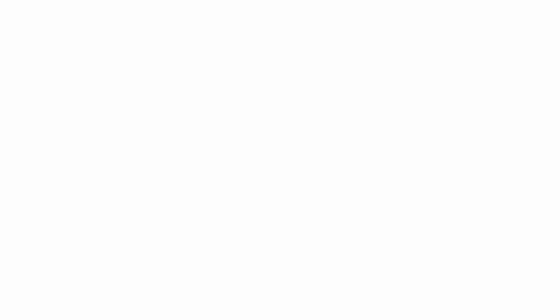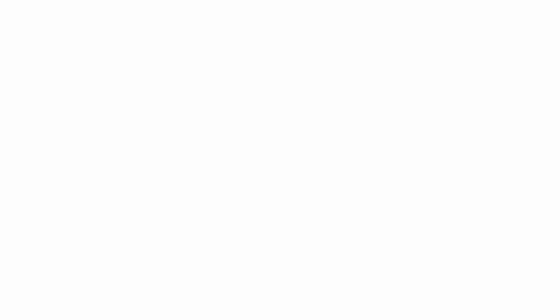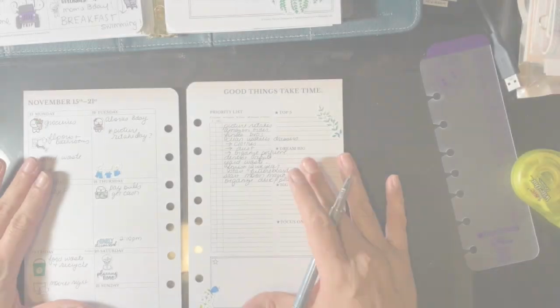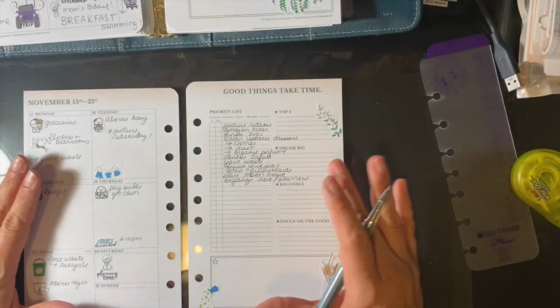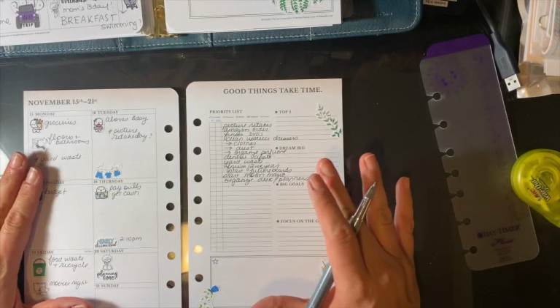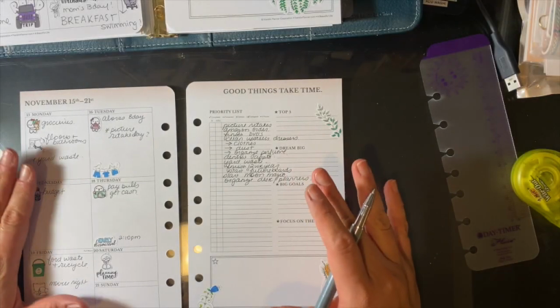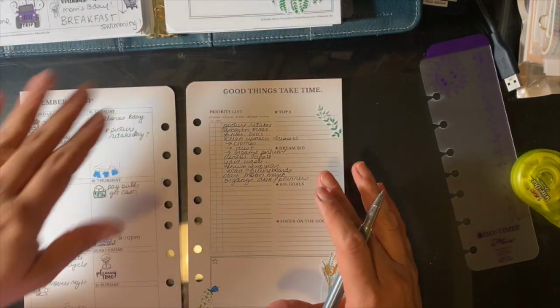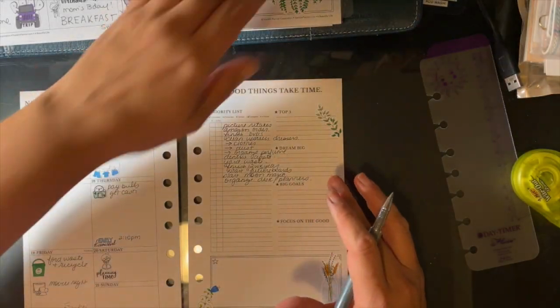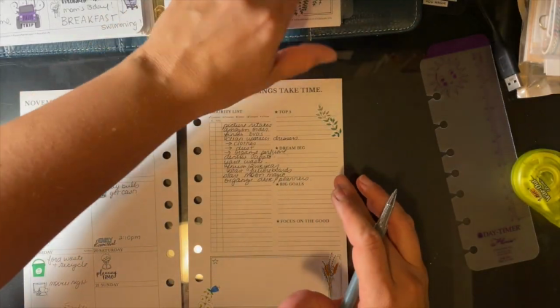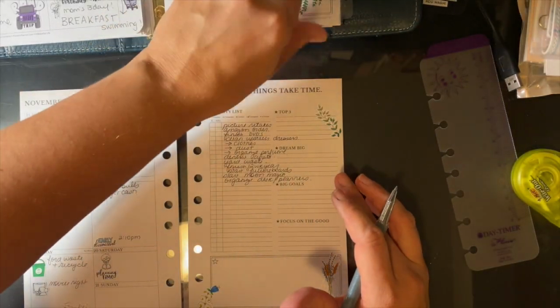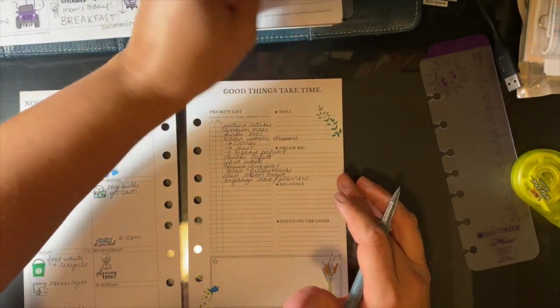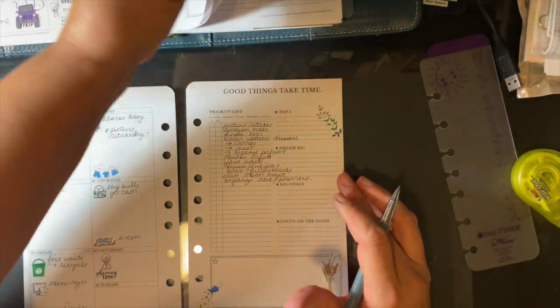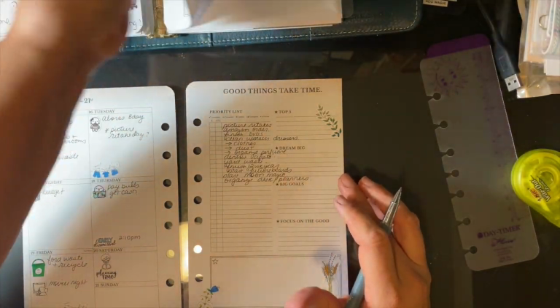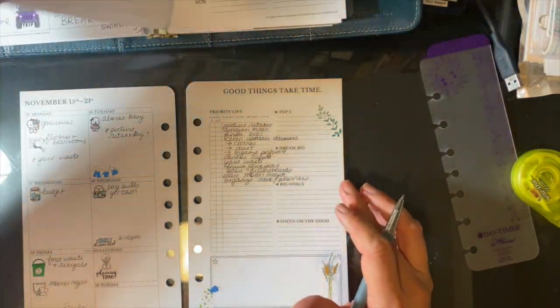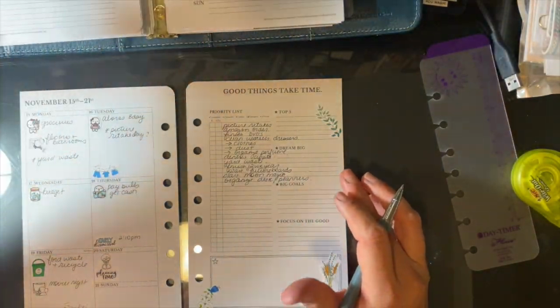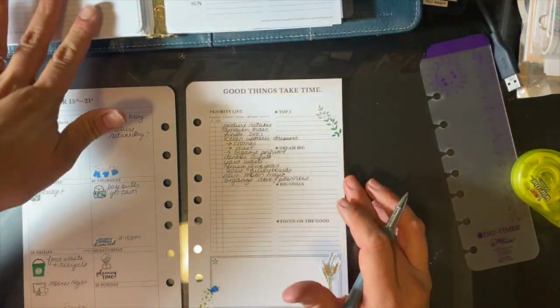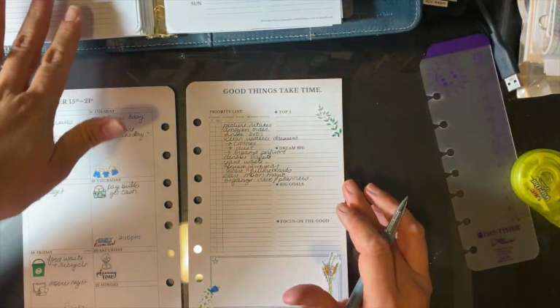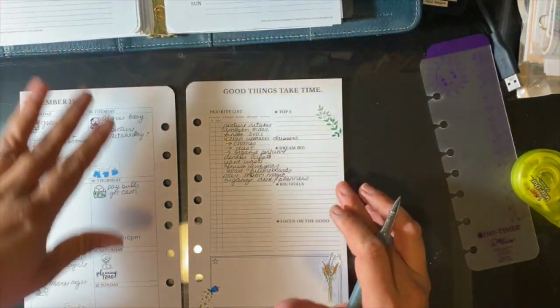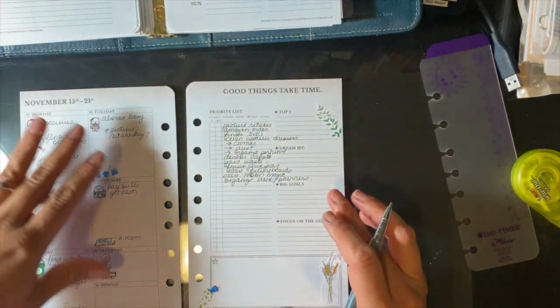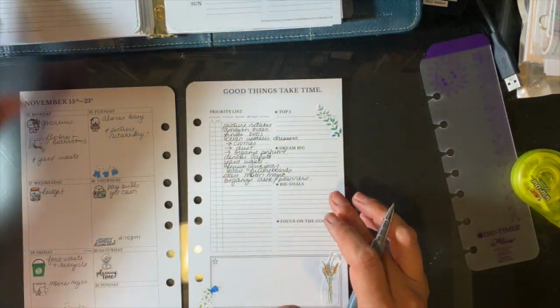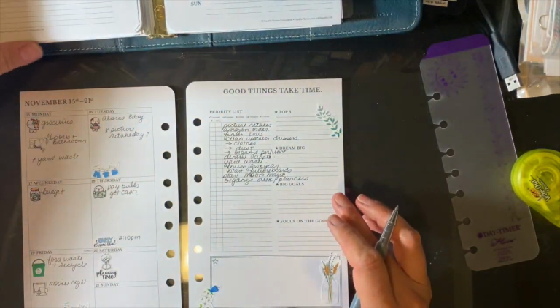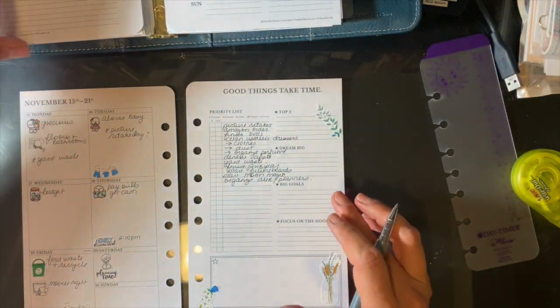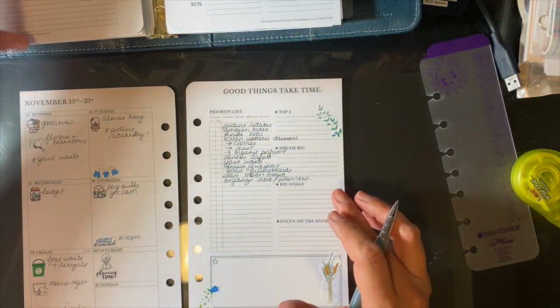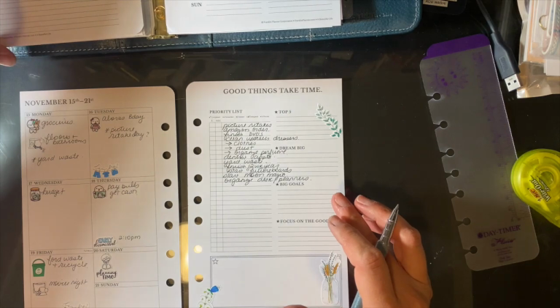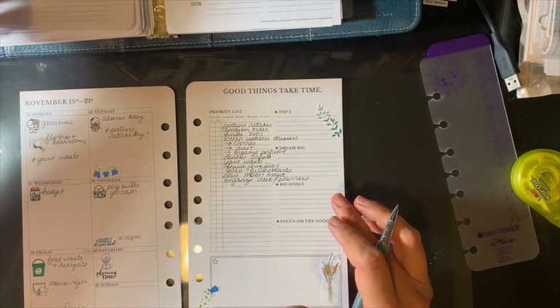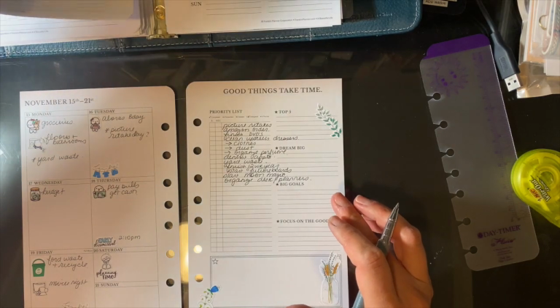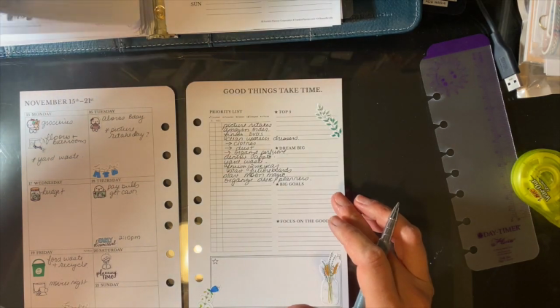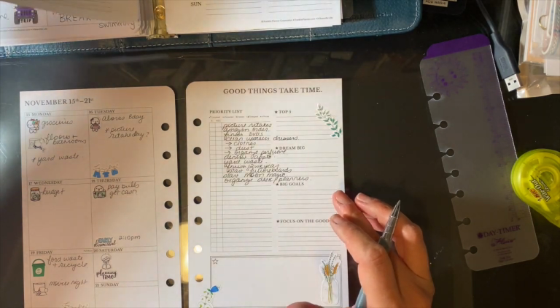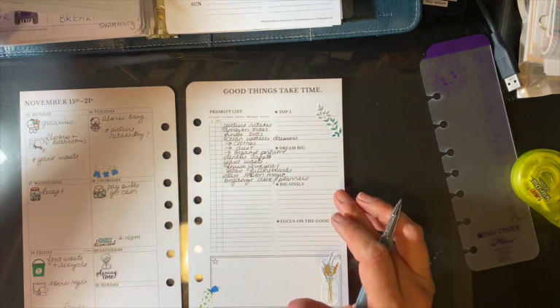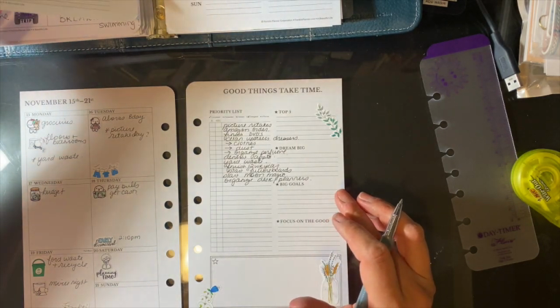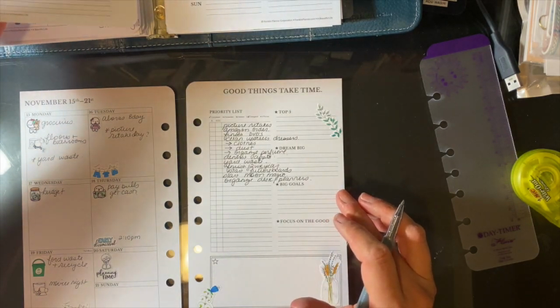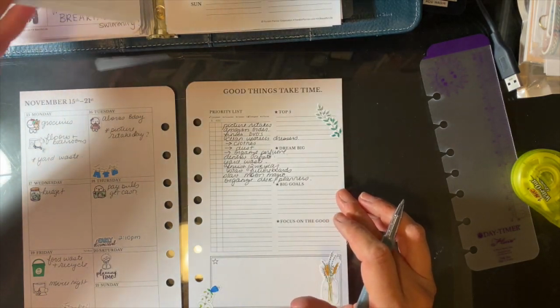That's it for this week. I'm going to put this back into my binder and move on to the work week.